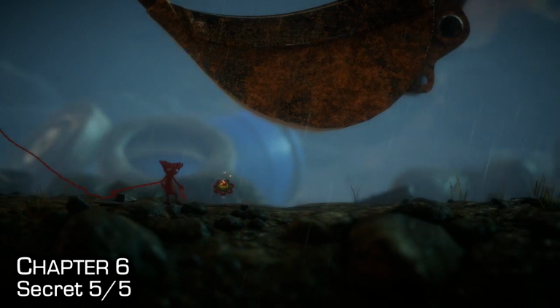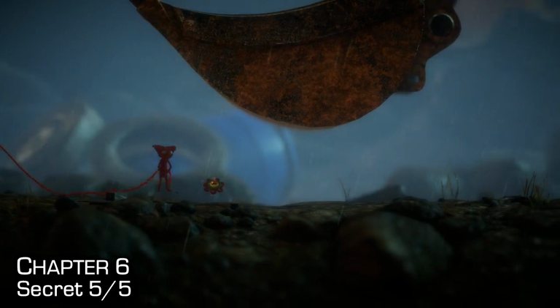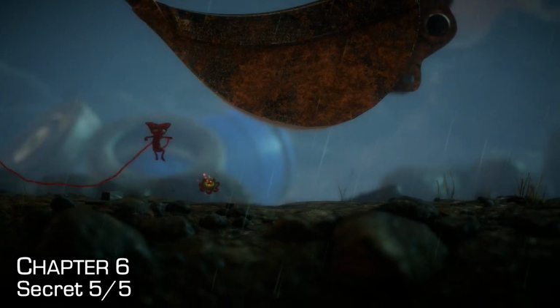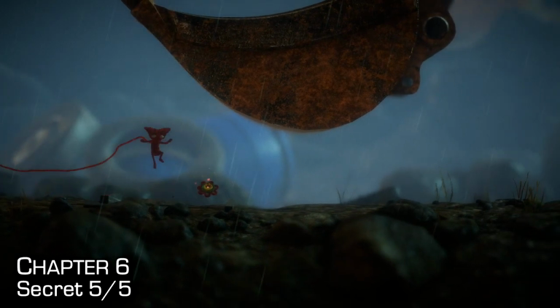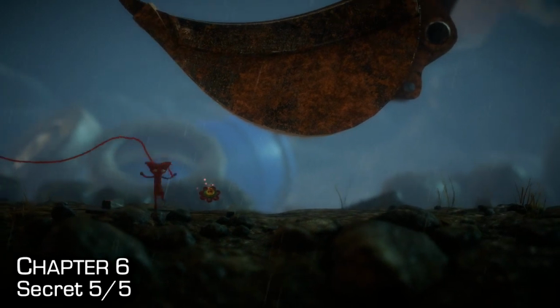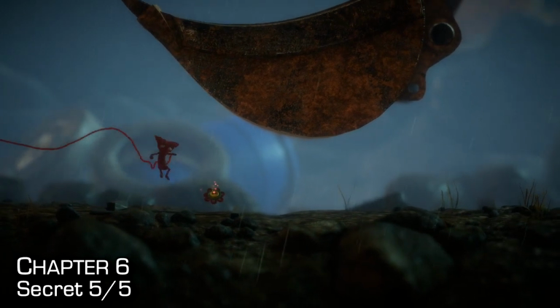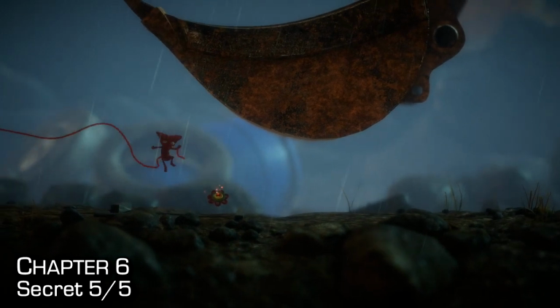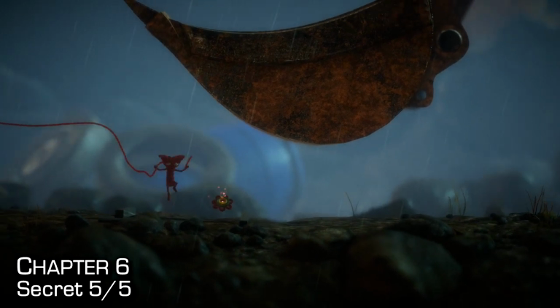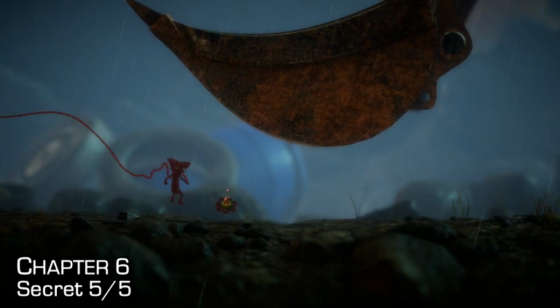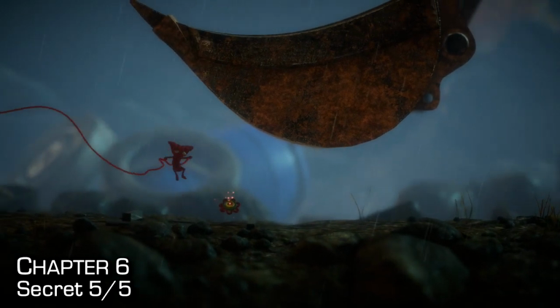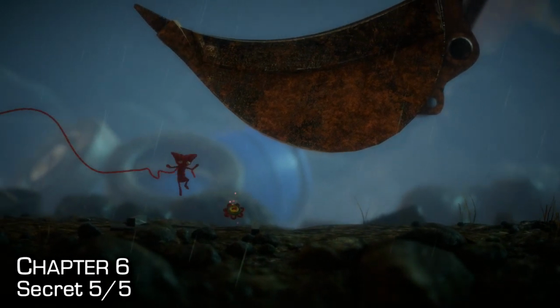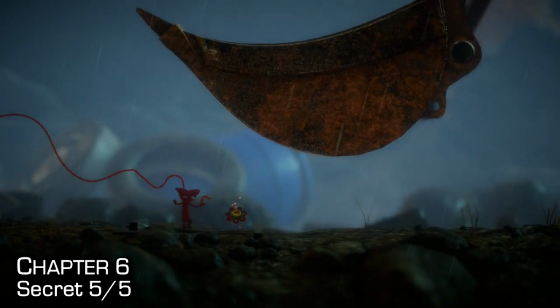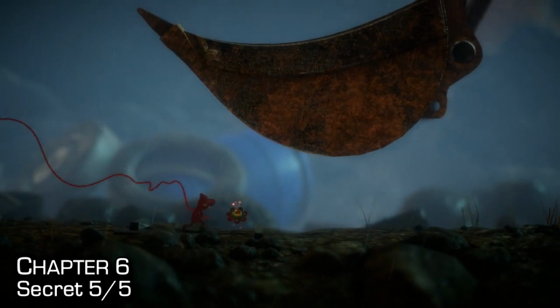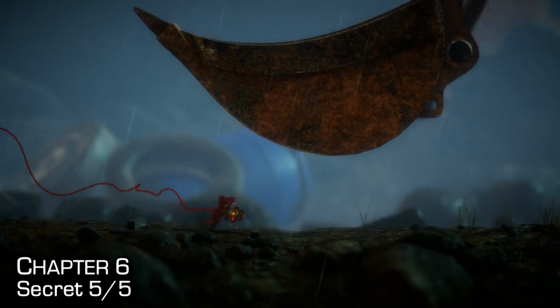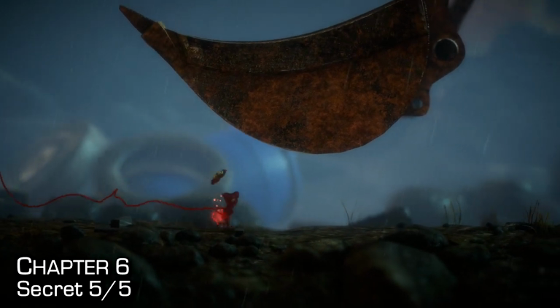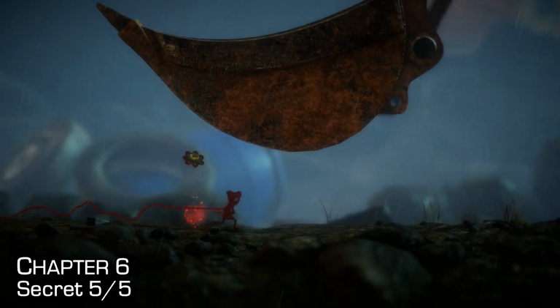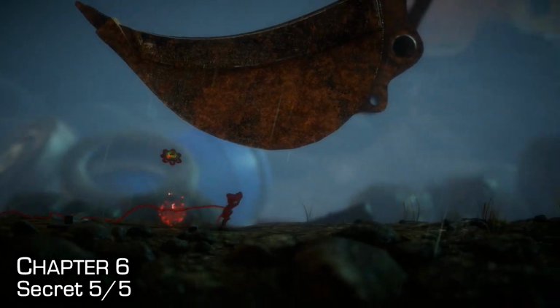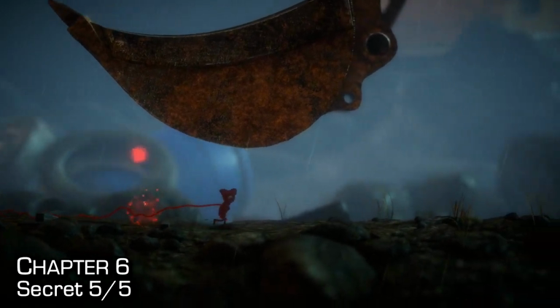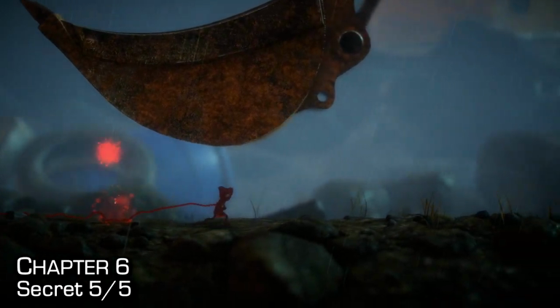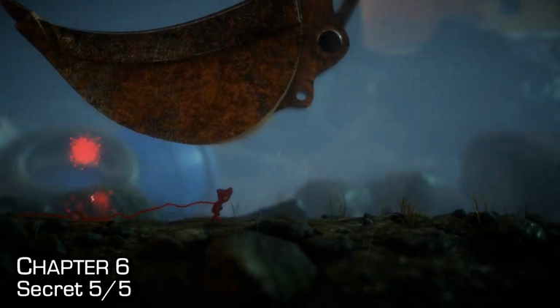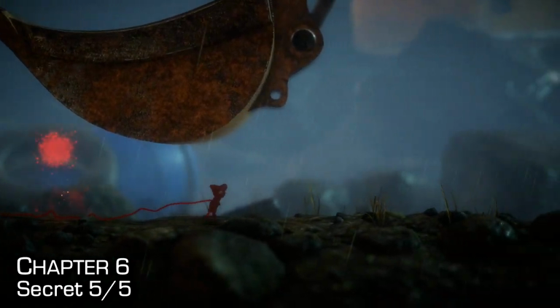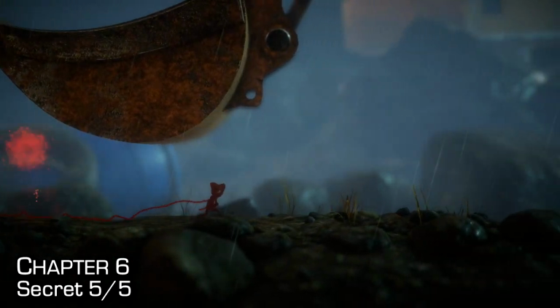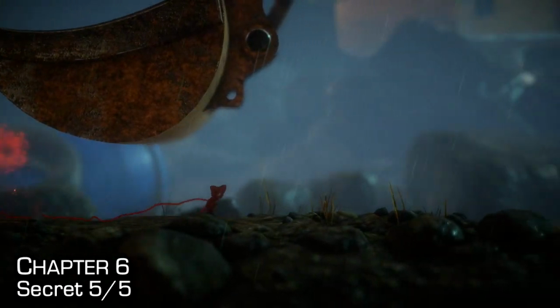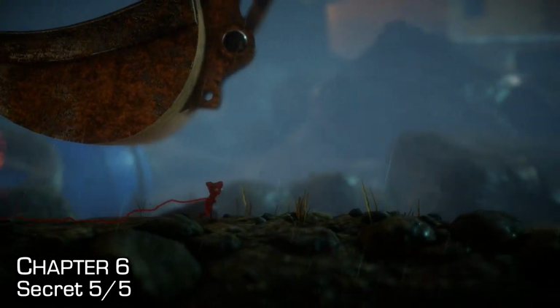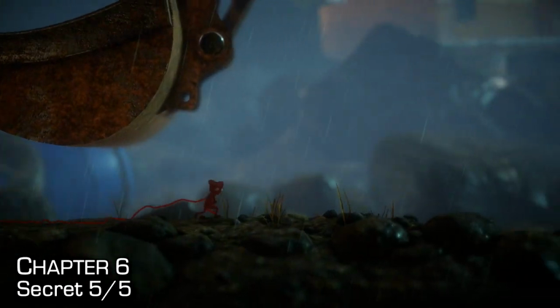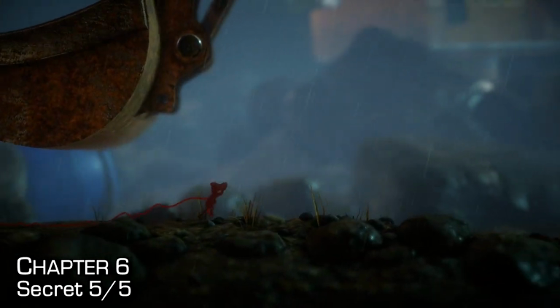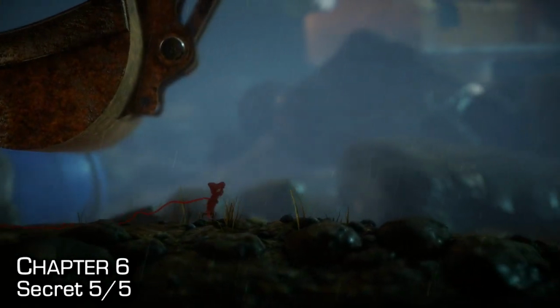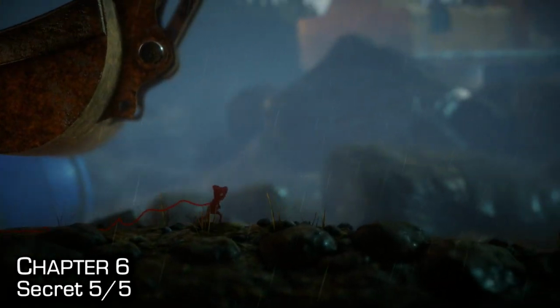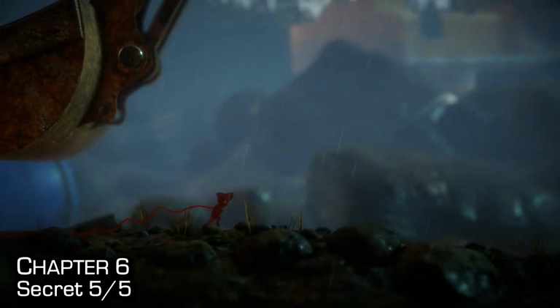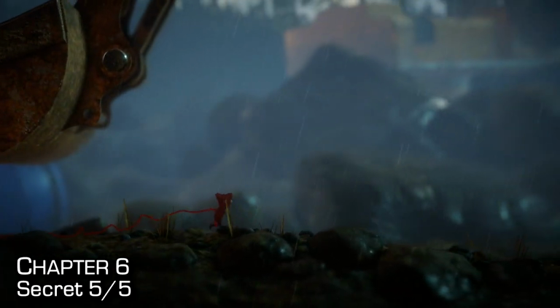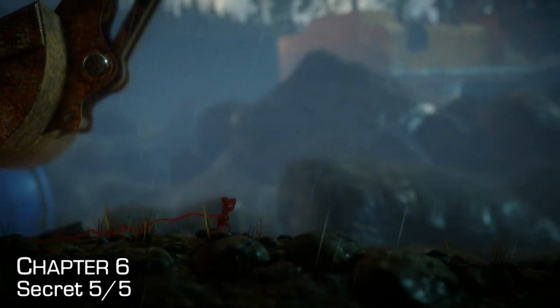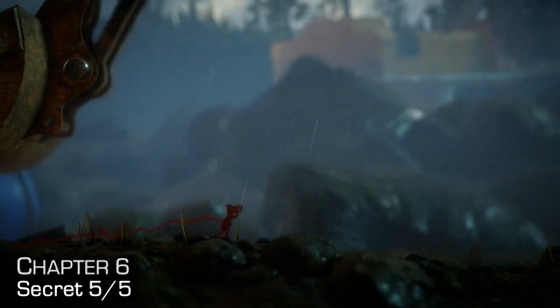Once you have it, just walk up to it and pick it up. Achievement and trophy unlocked as well.